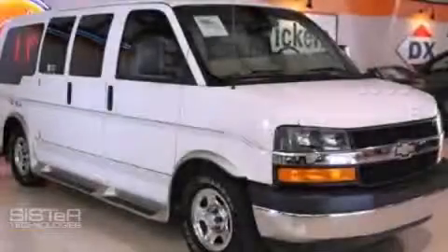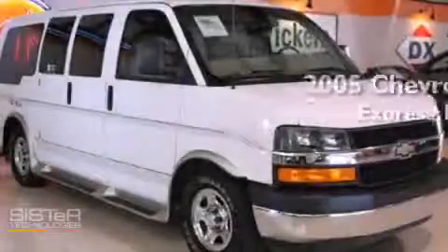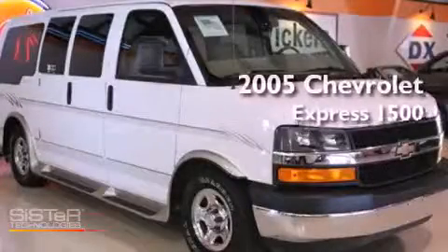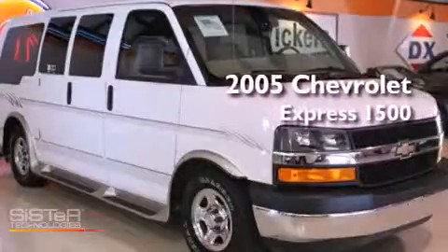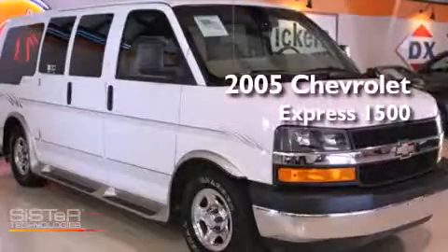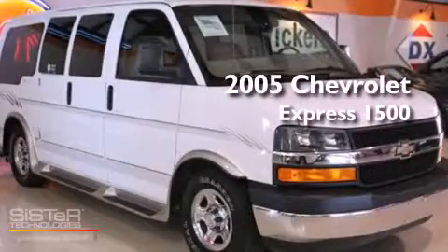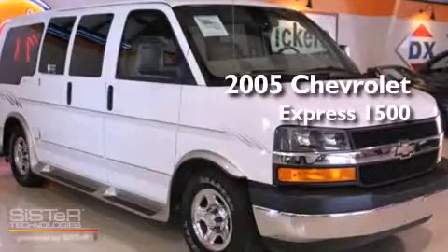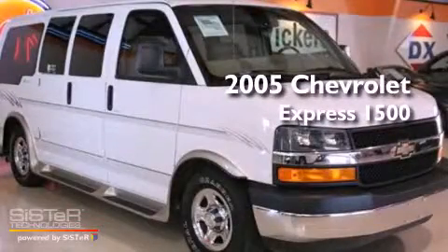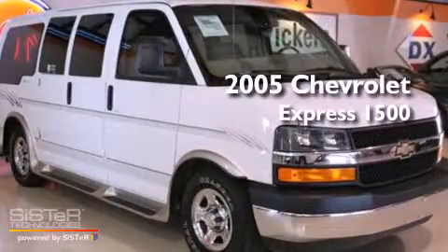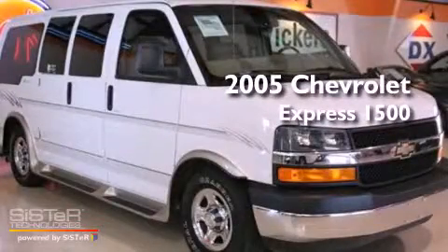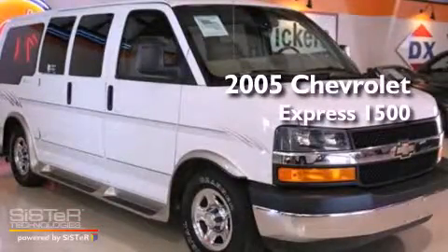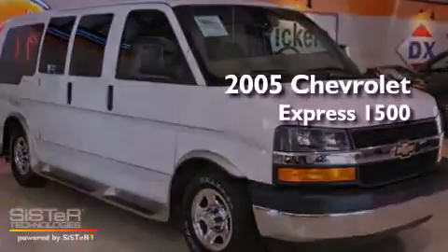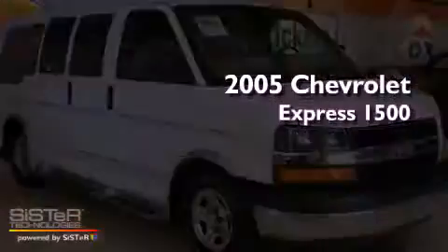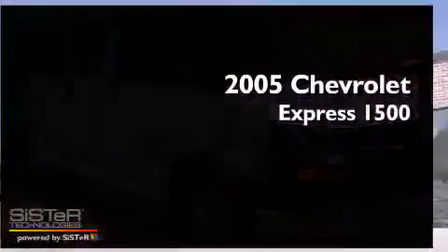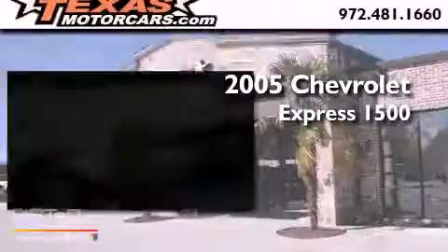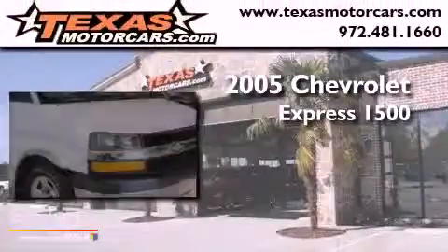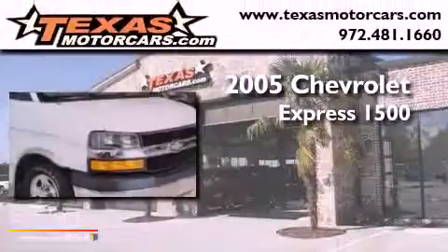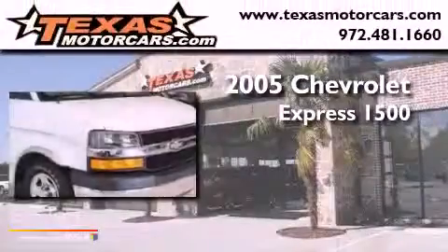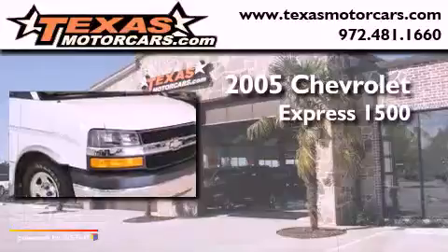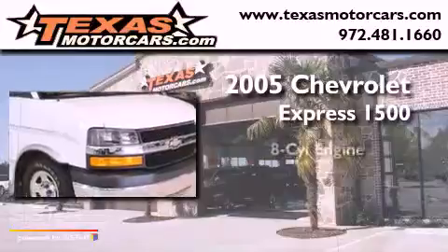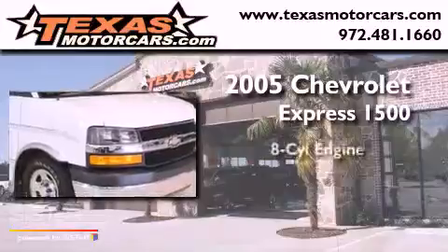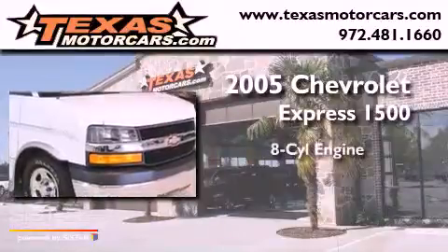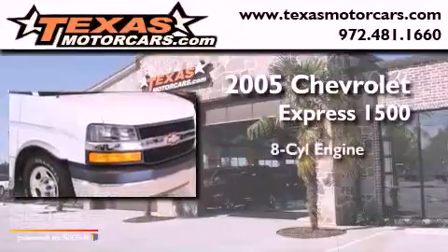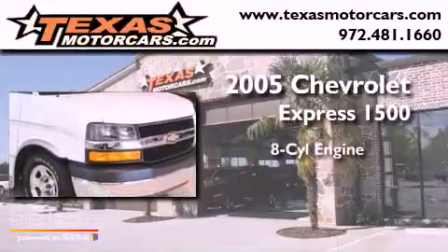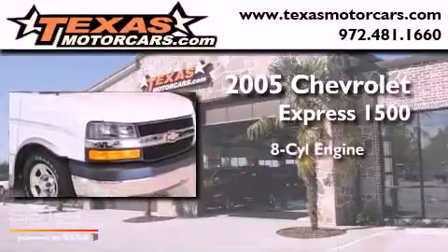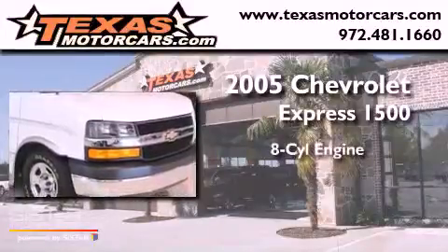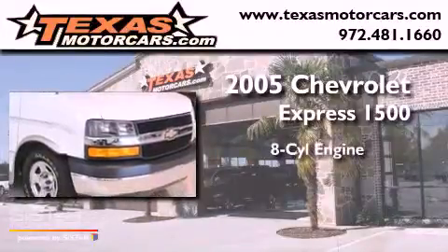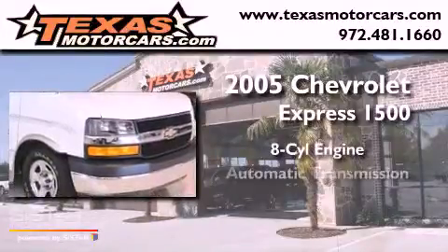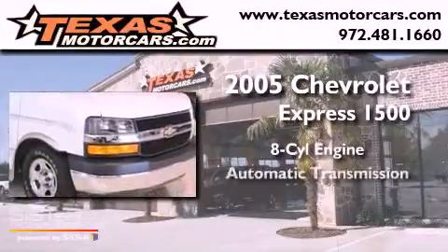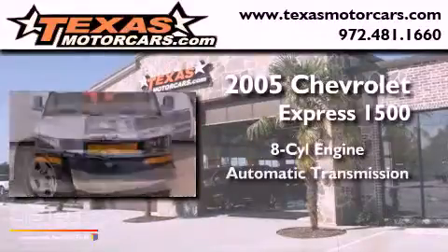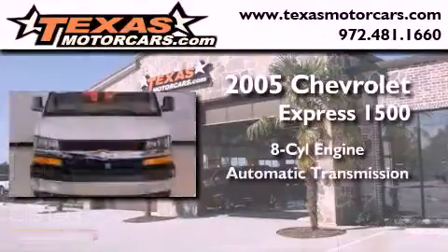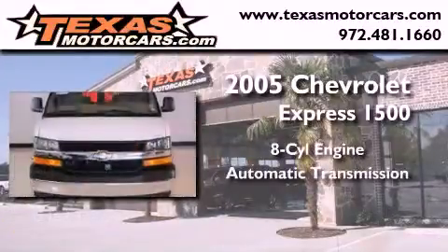This is a 2005 Chevrolet Express 1500. It features an 8-cylinder engine and an automatic transmission.